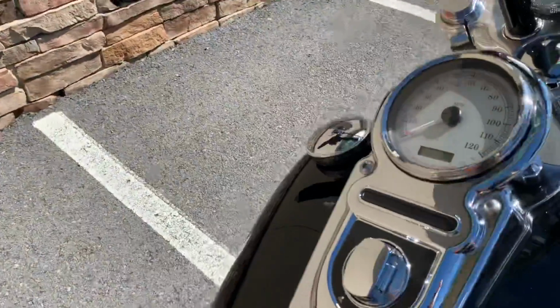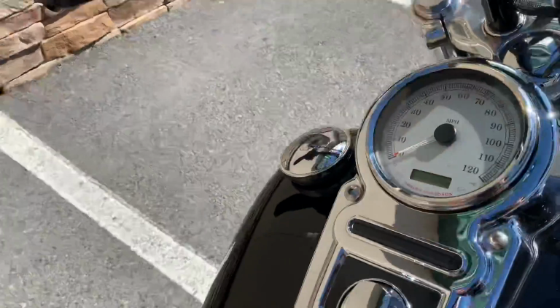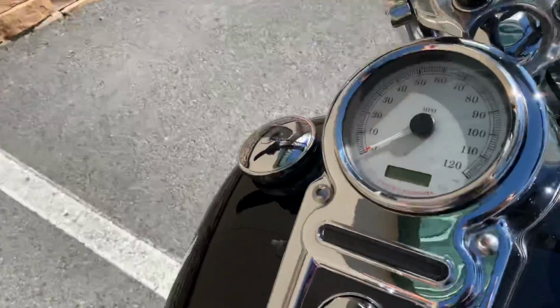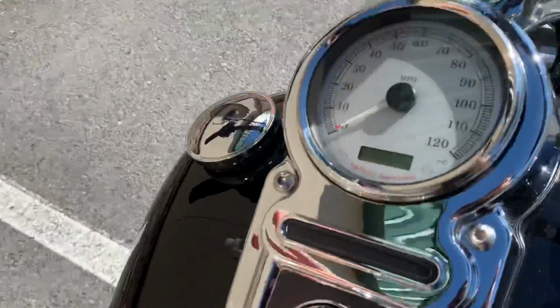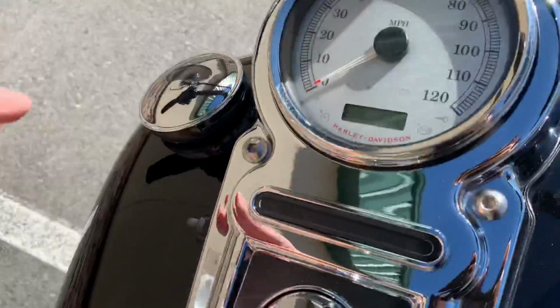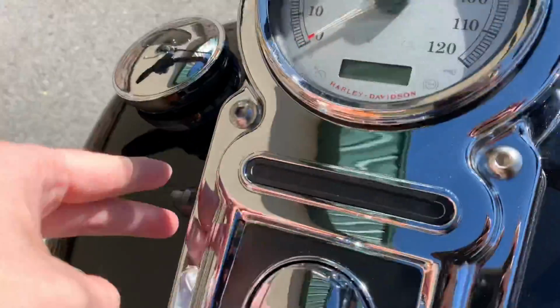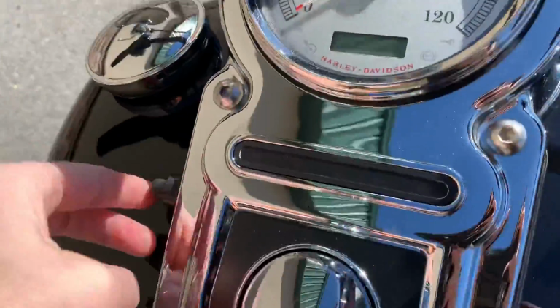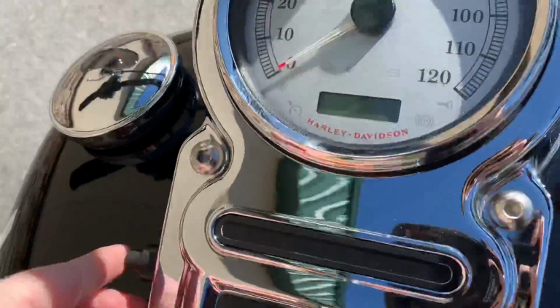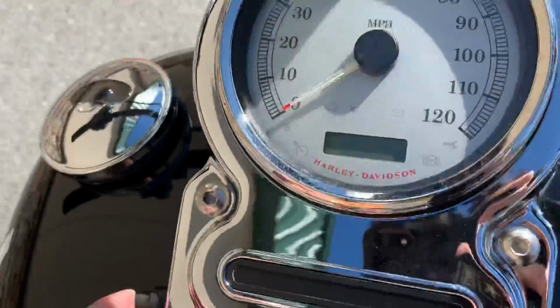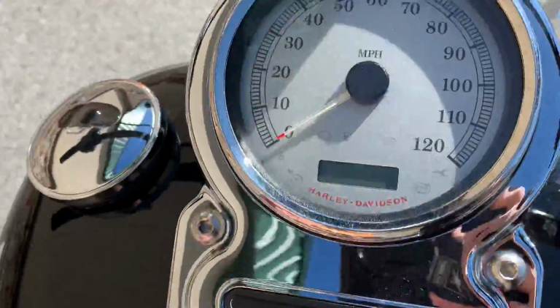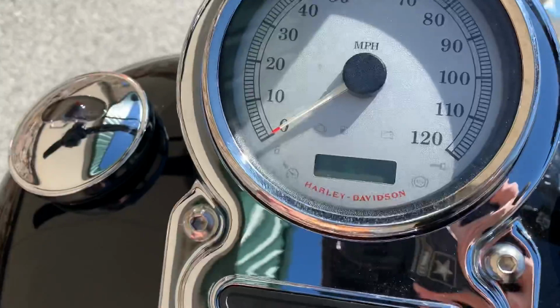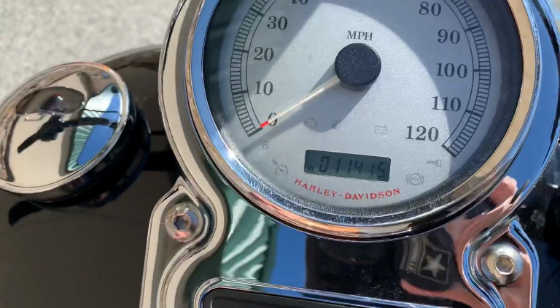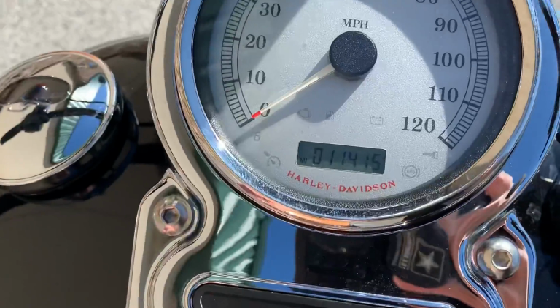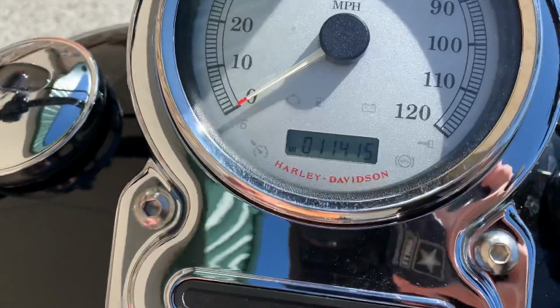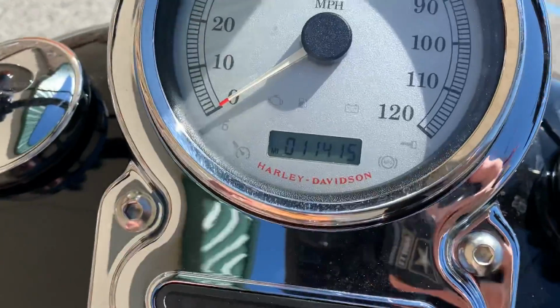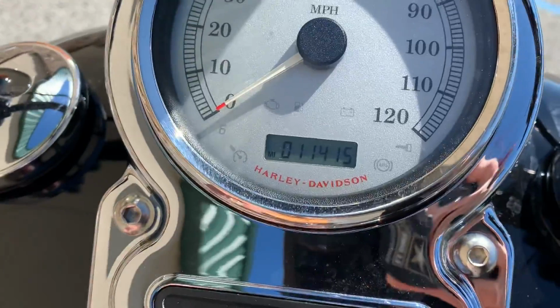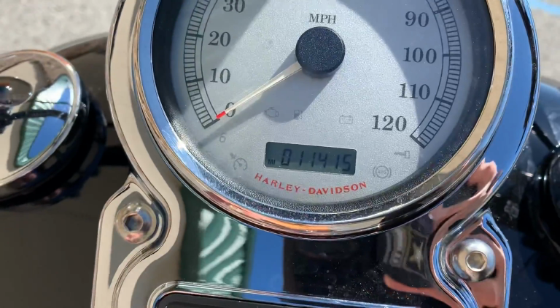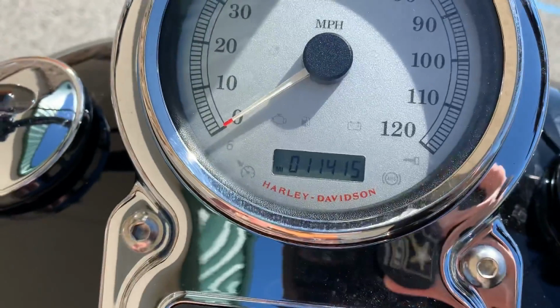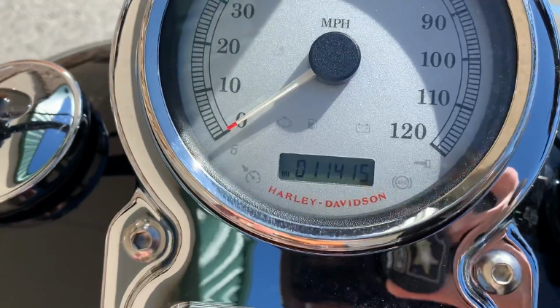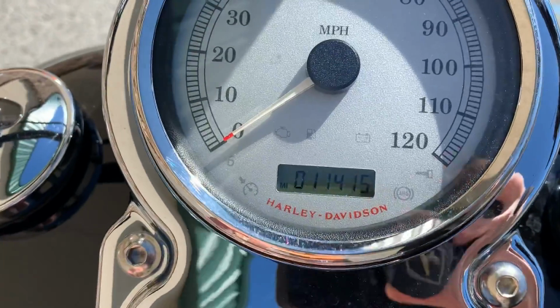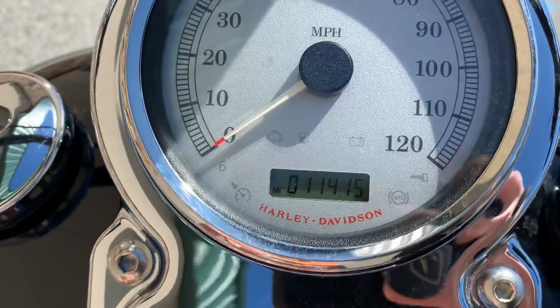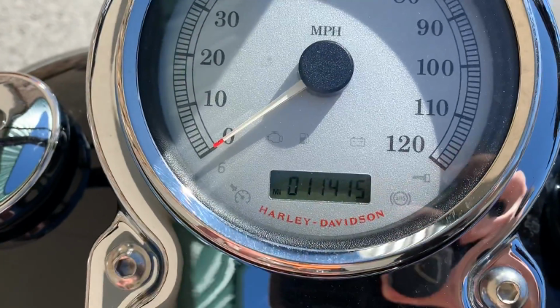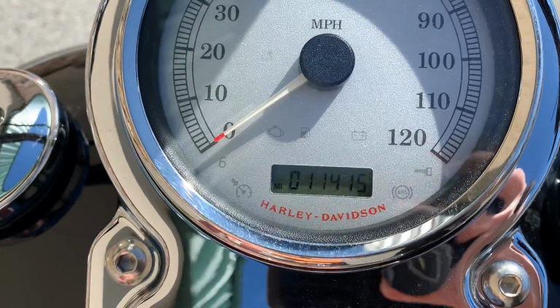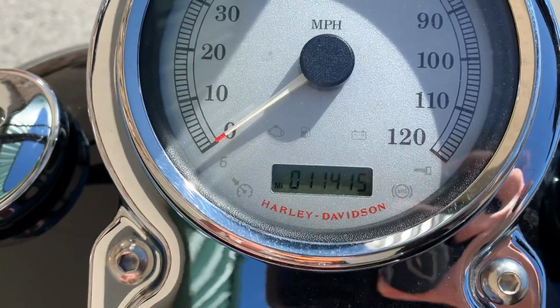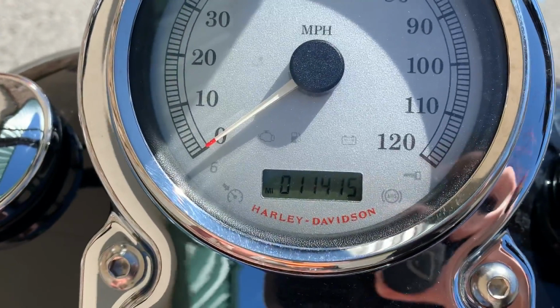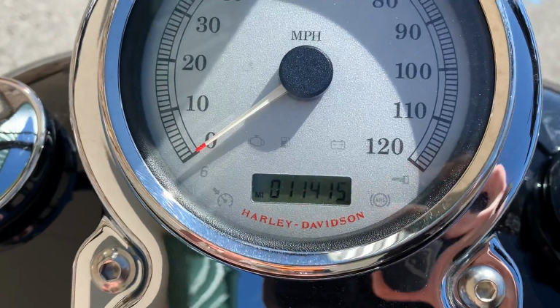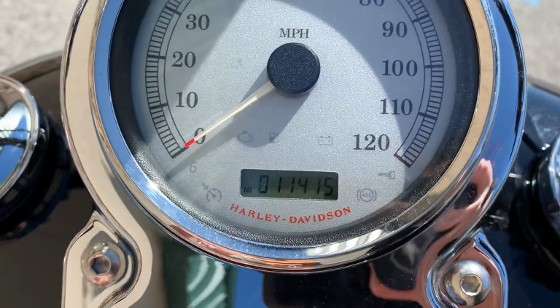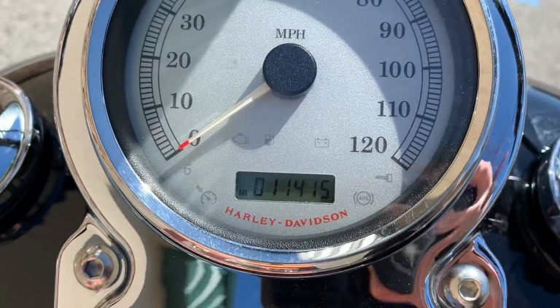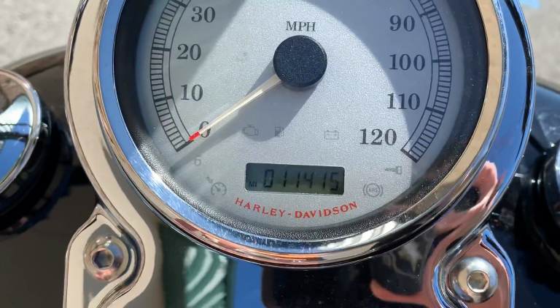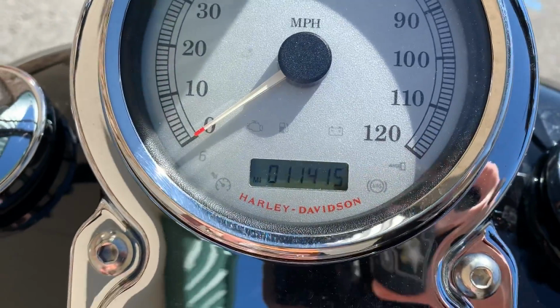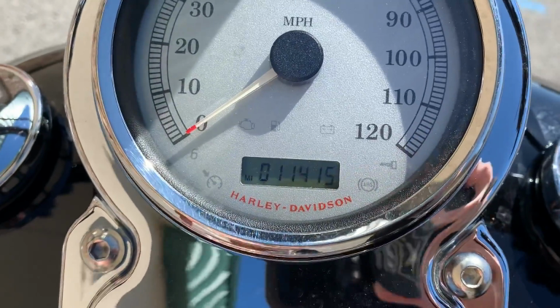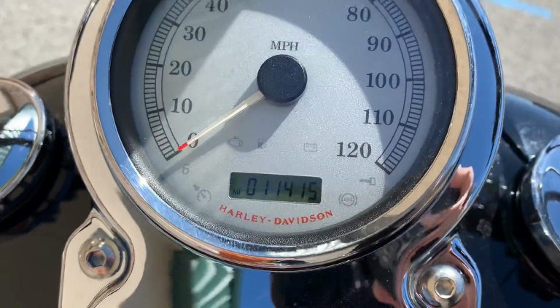Let's take a look at that mileage on here — 11,400 miles.